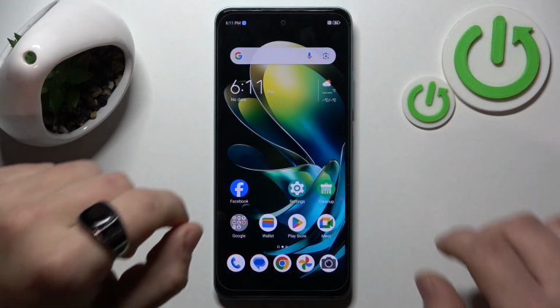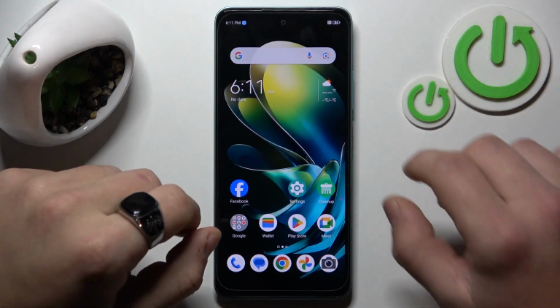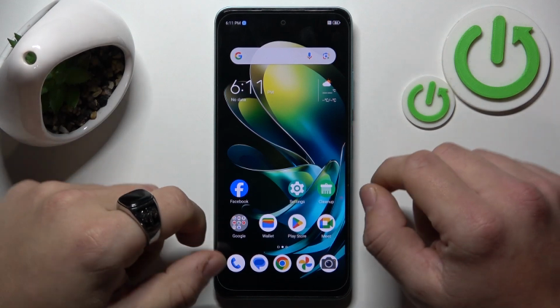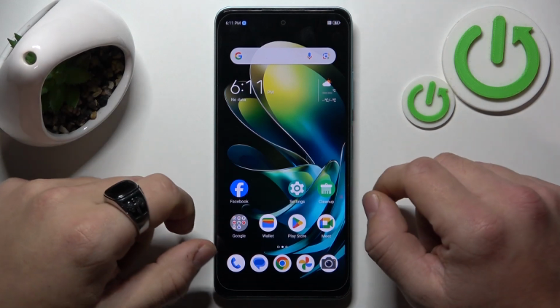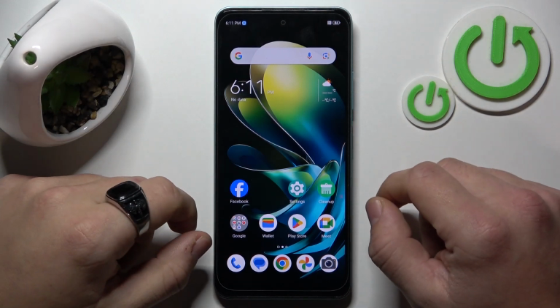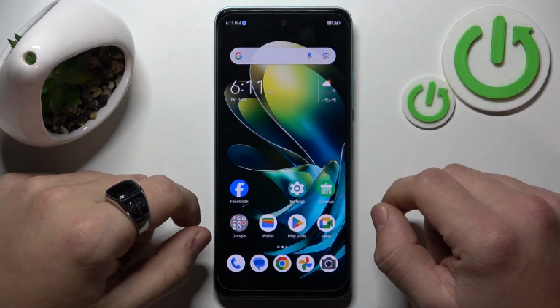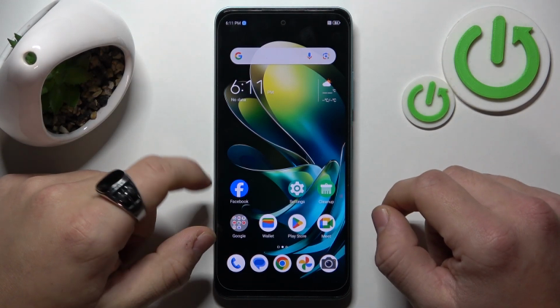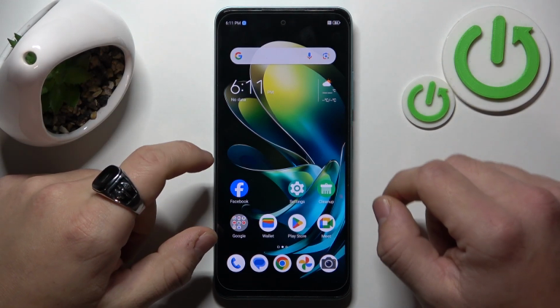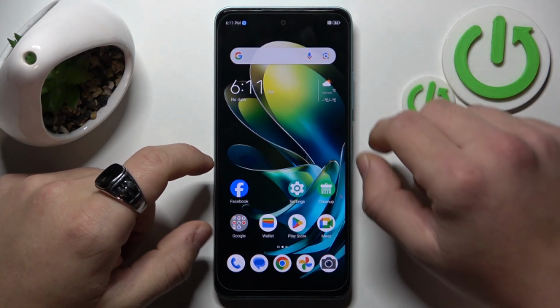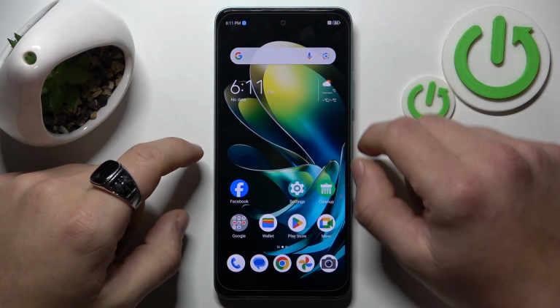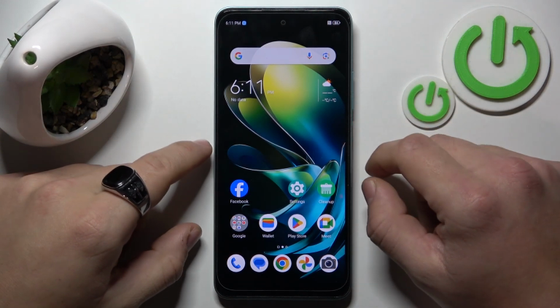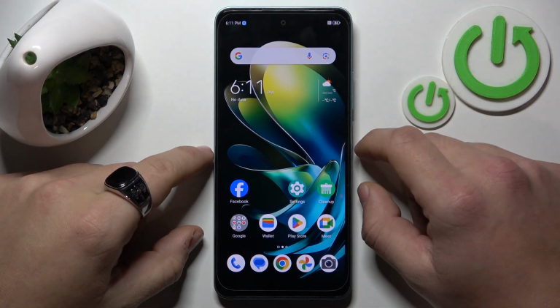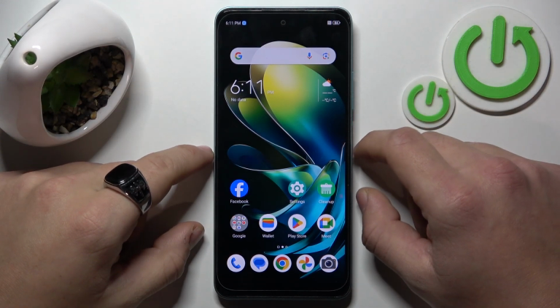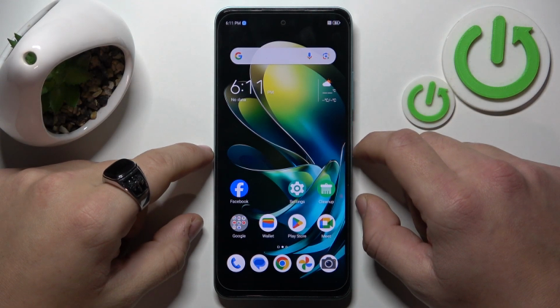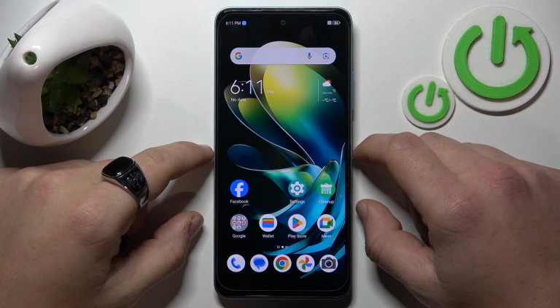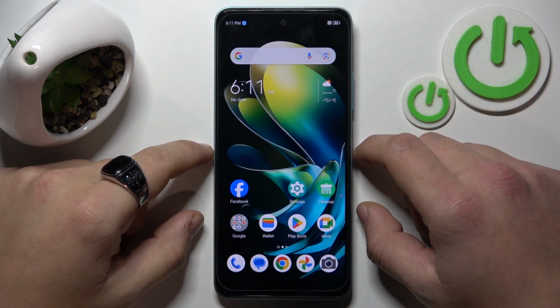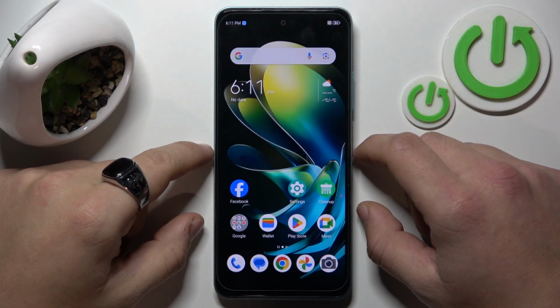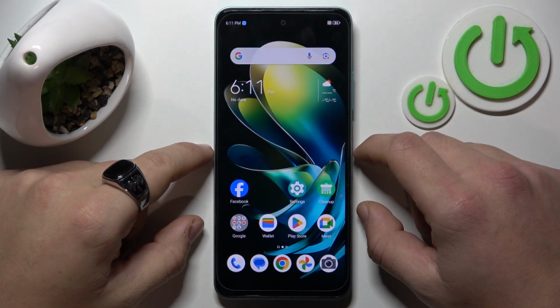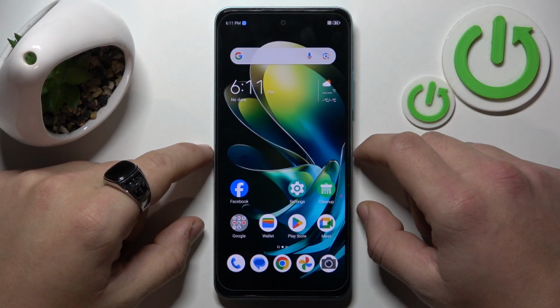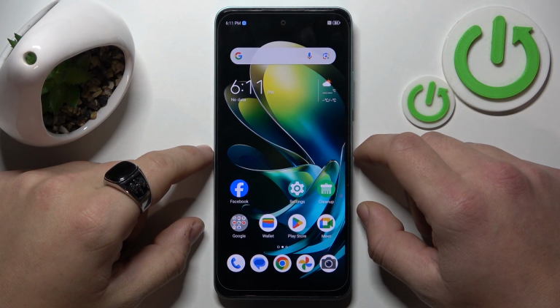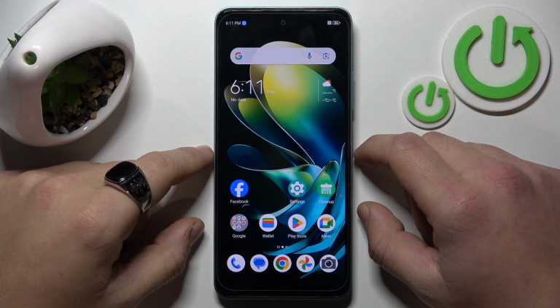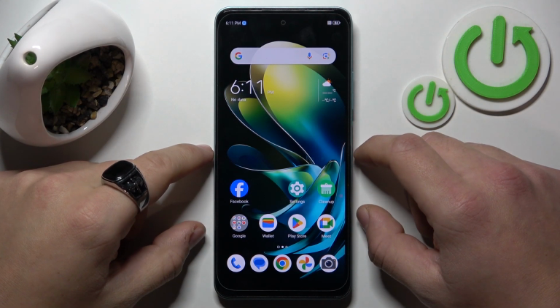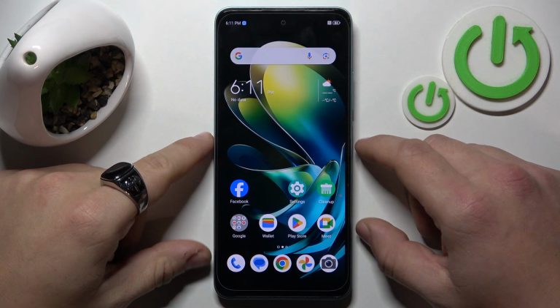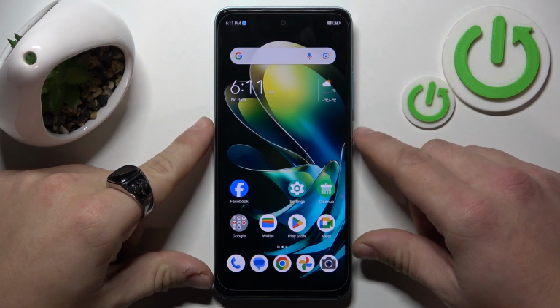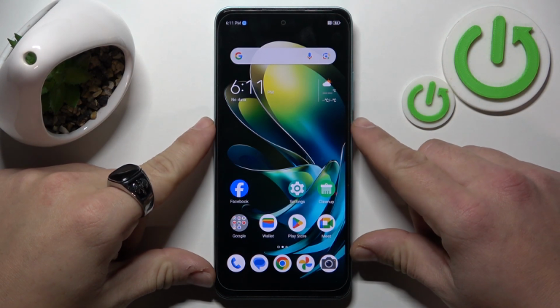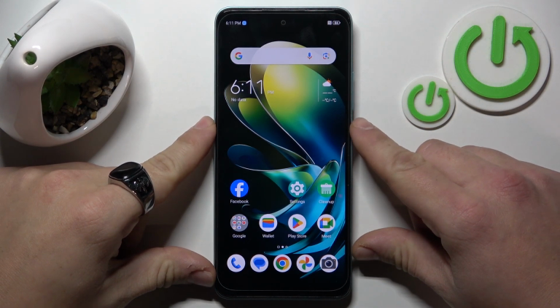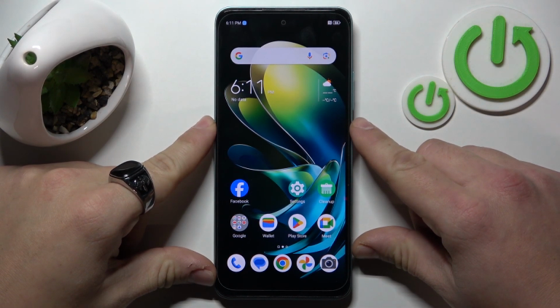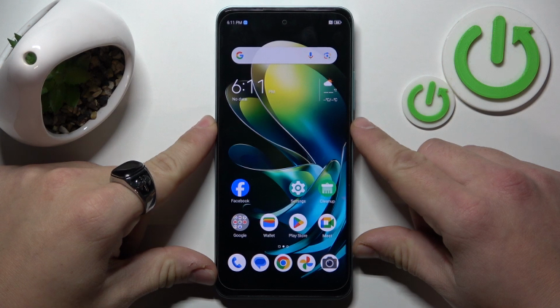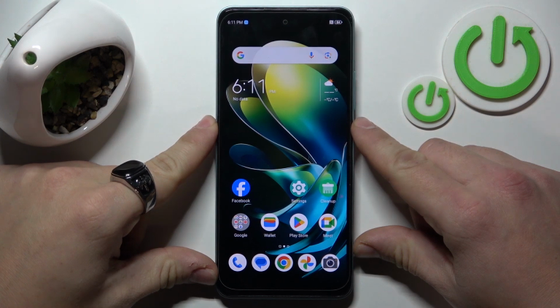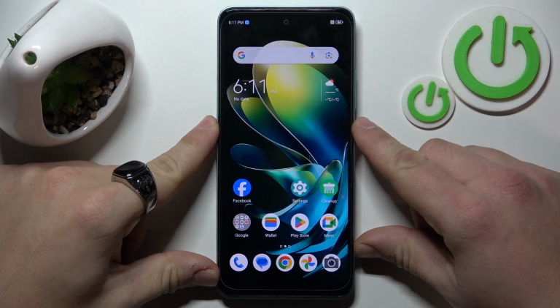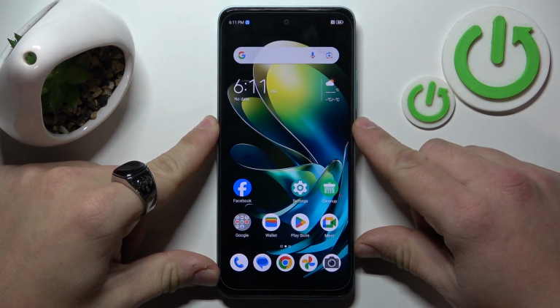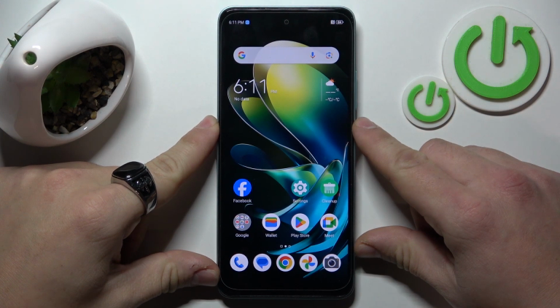Hello, in front of me I've got ZTE Blade A75. In this video I'll show you how to add fingerprint.